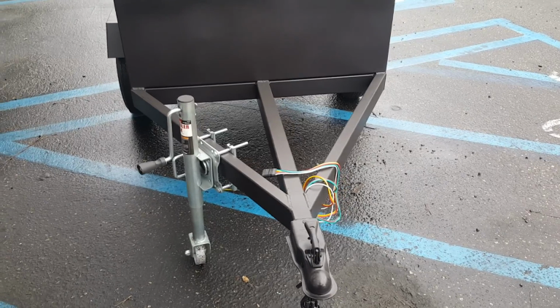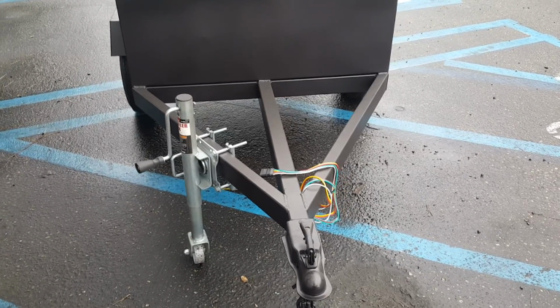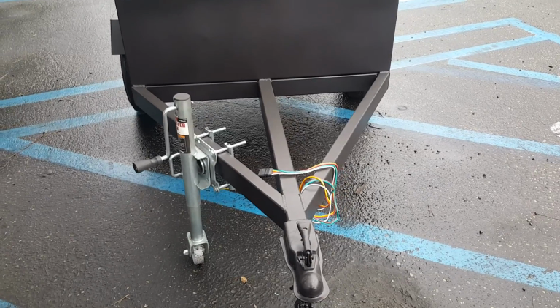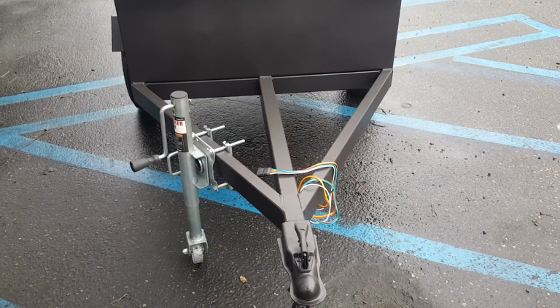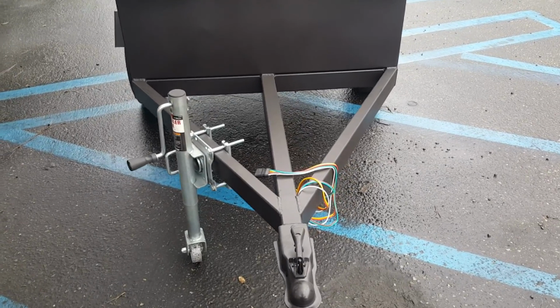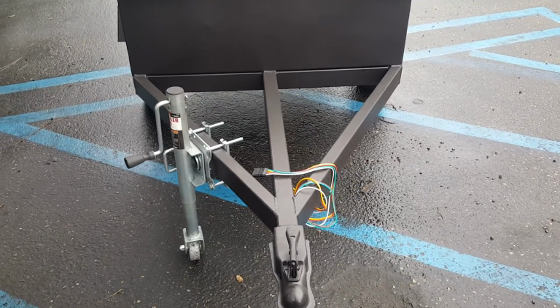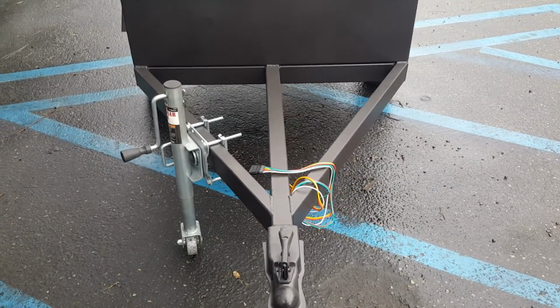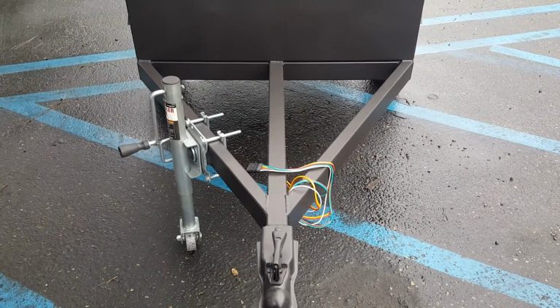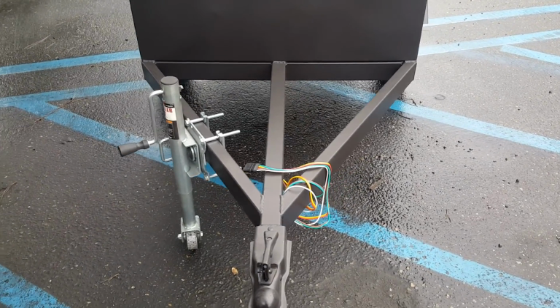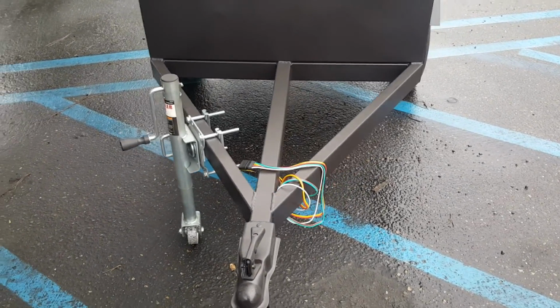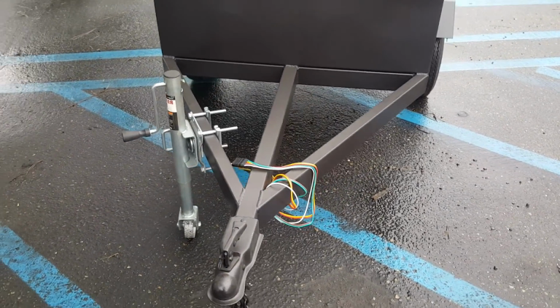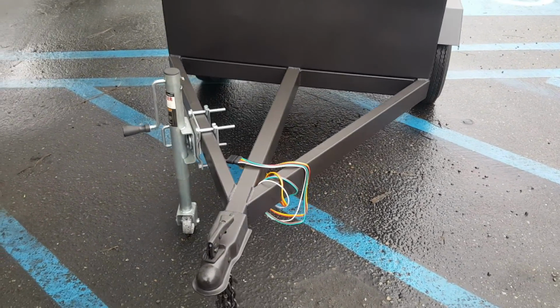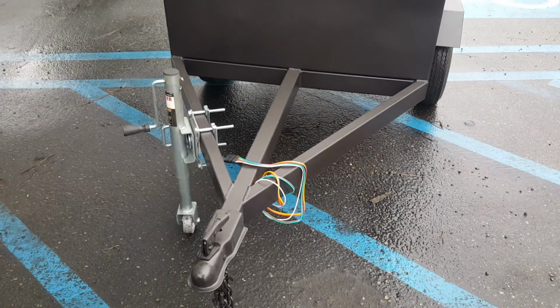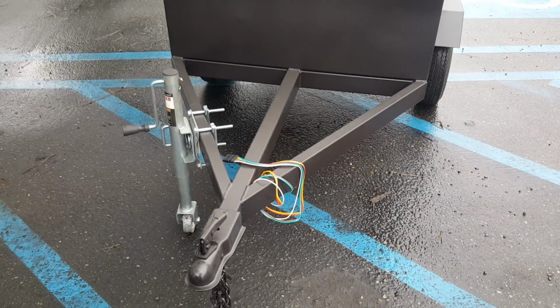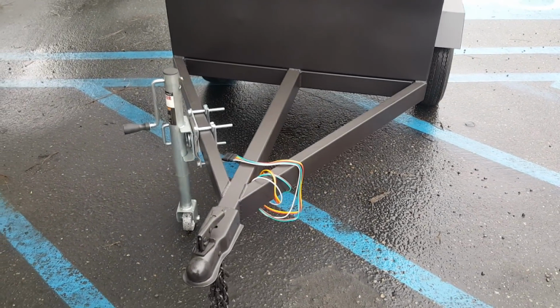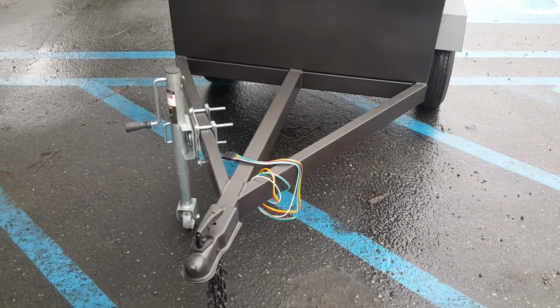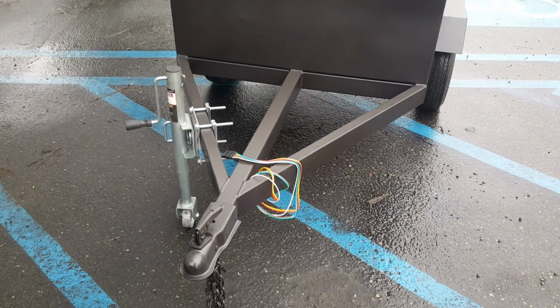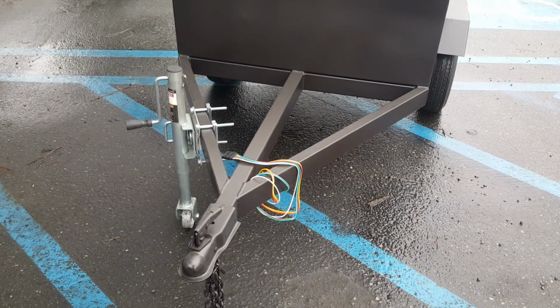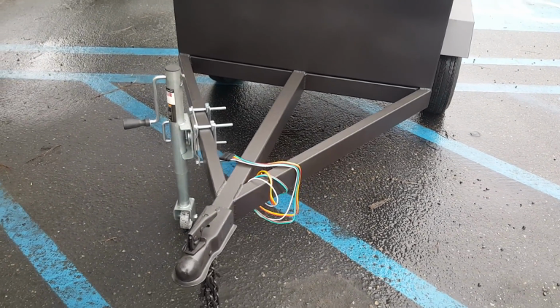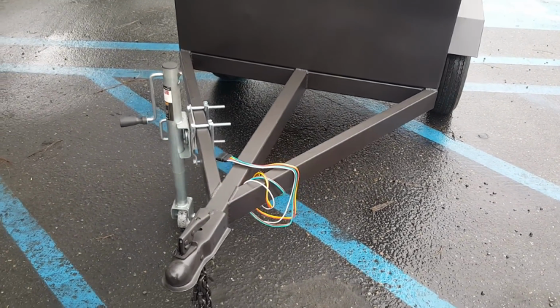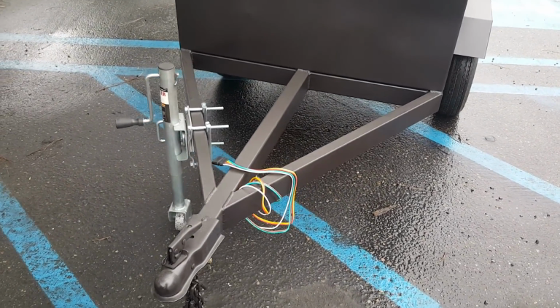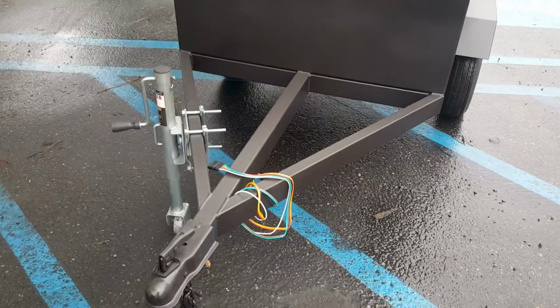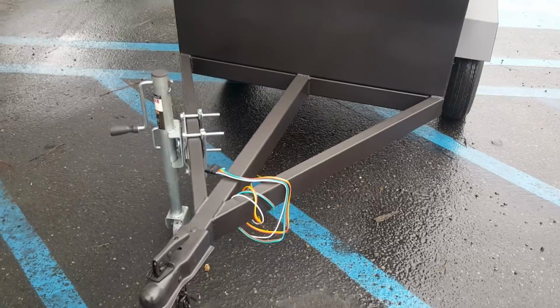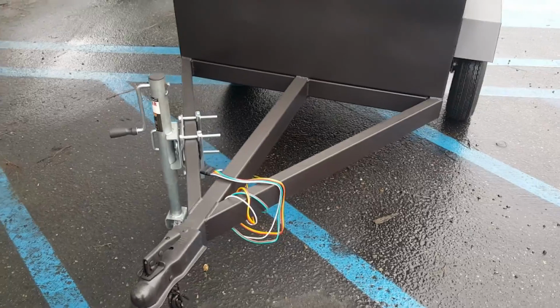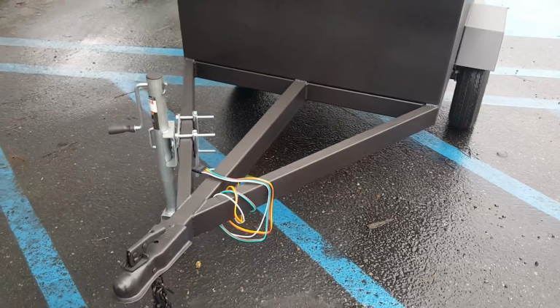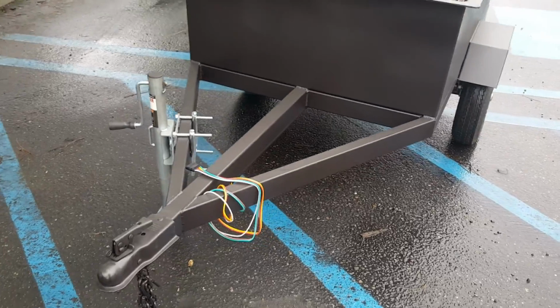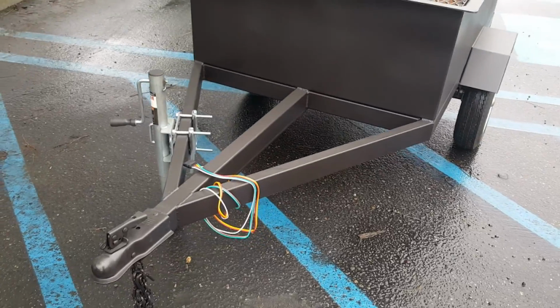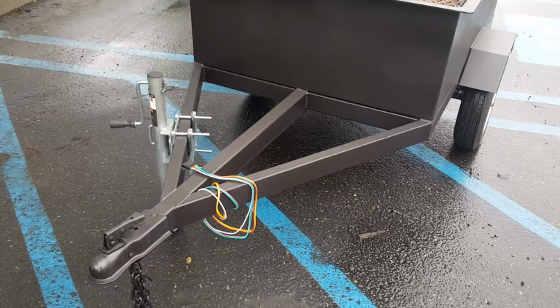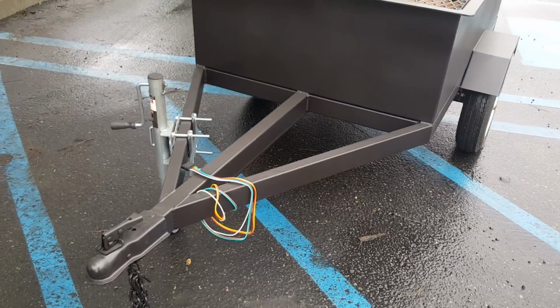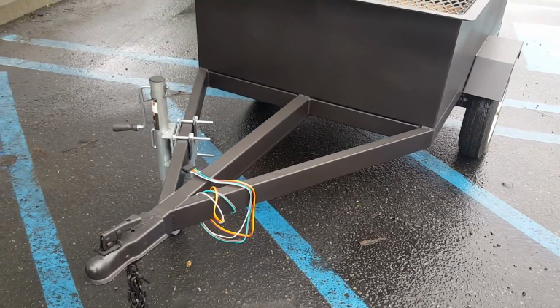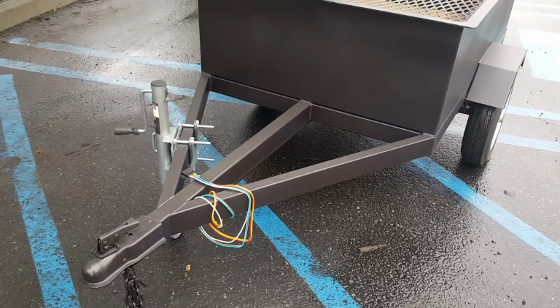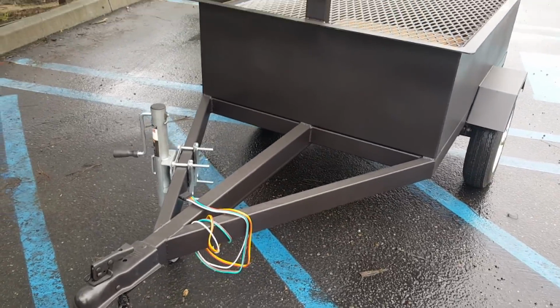The tongue is really light on these. We put most of the weight on the back, just allowing you to easily pick it up without straining your back.